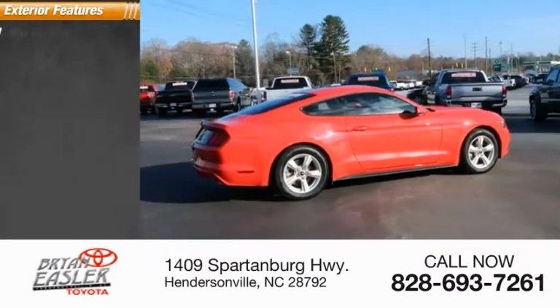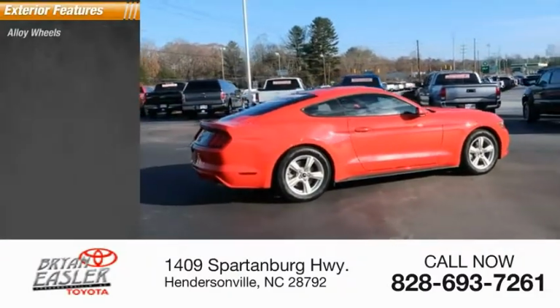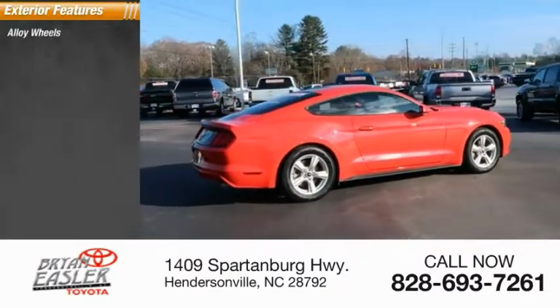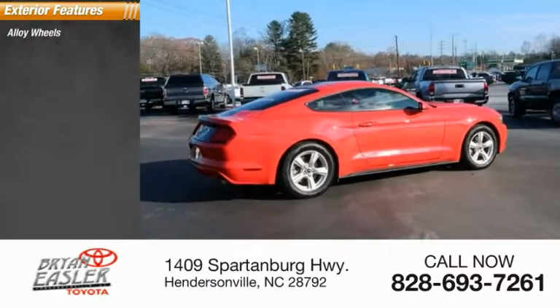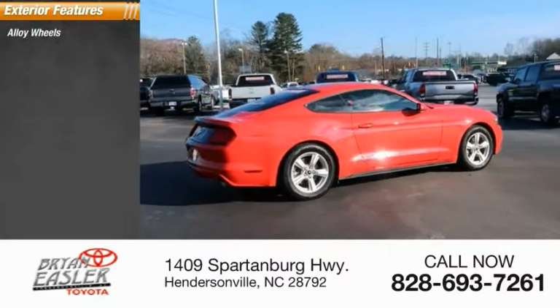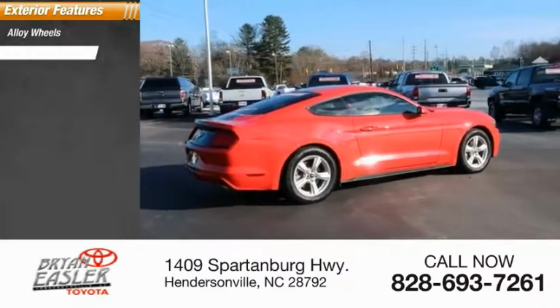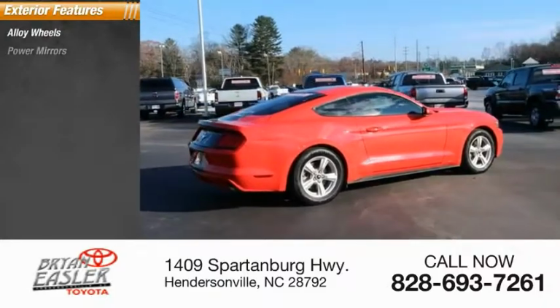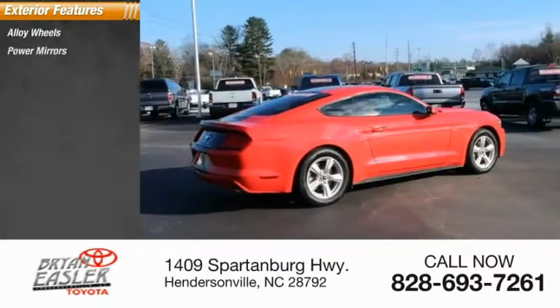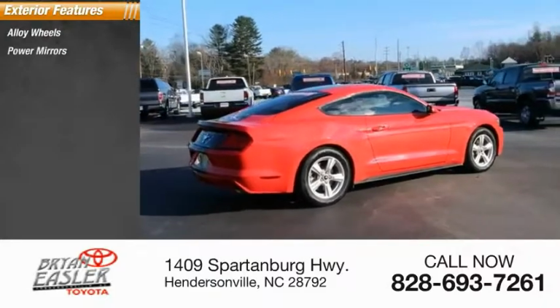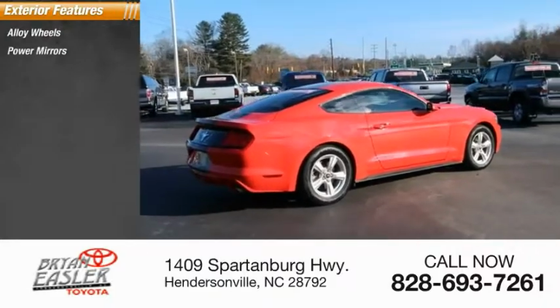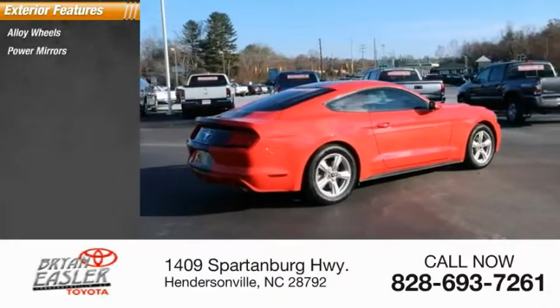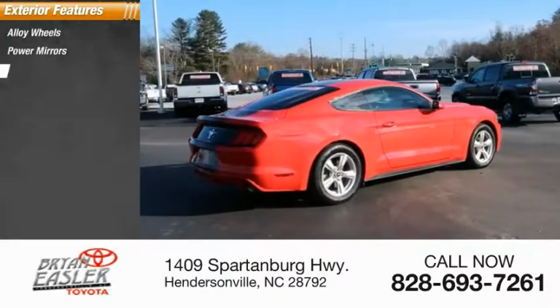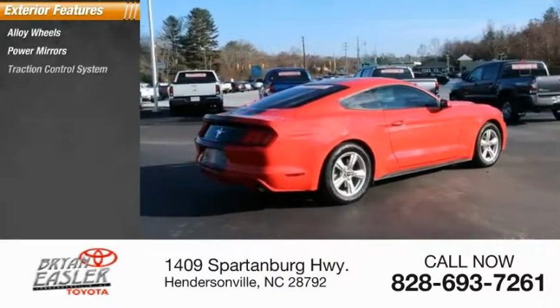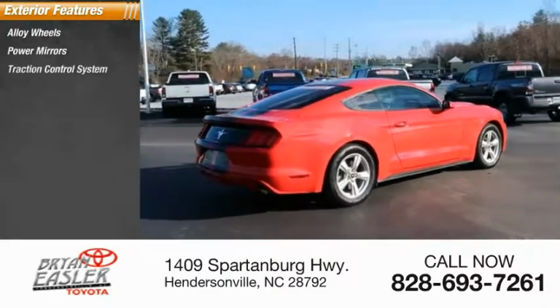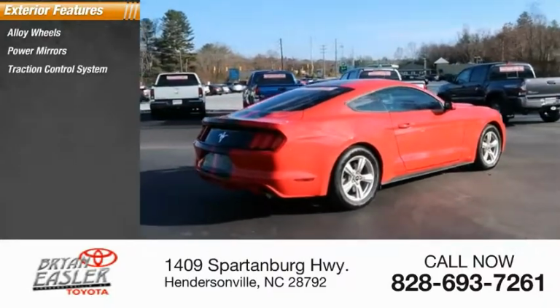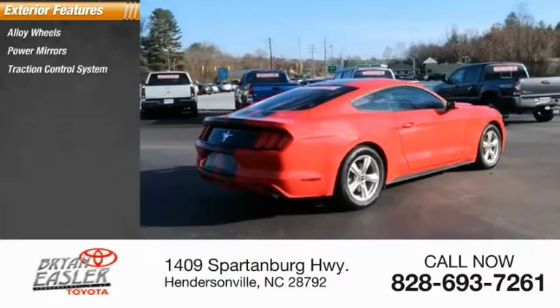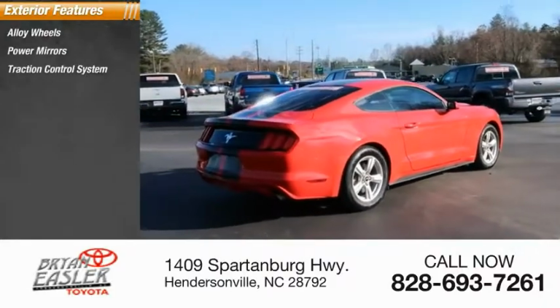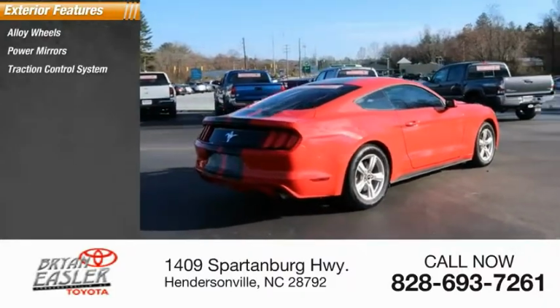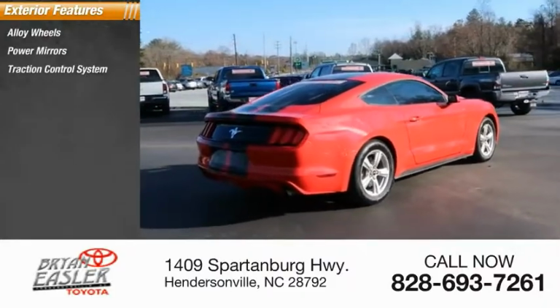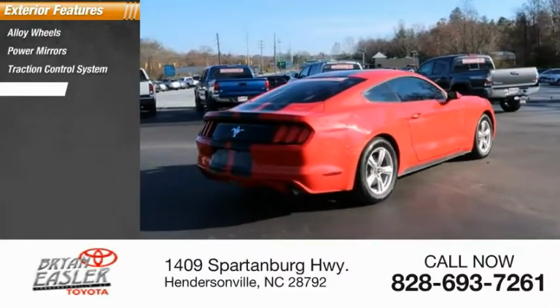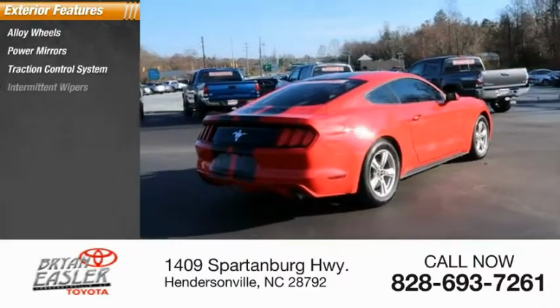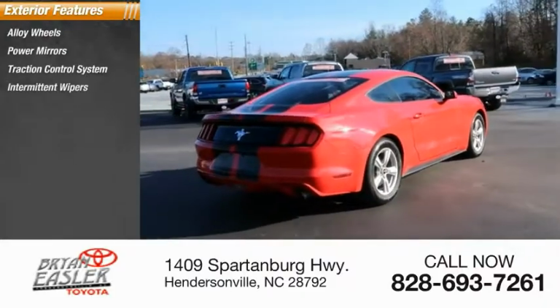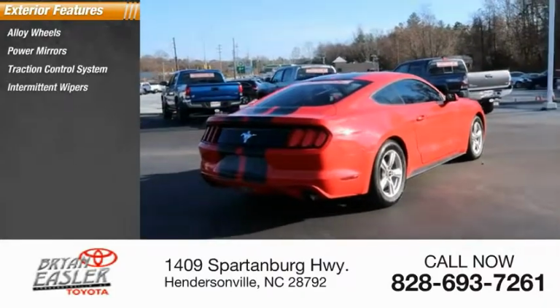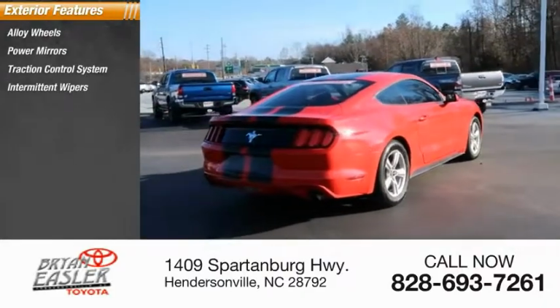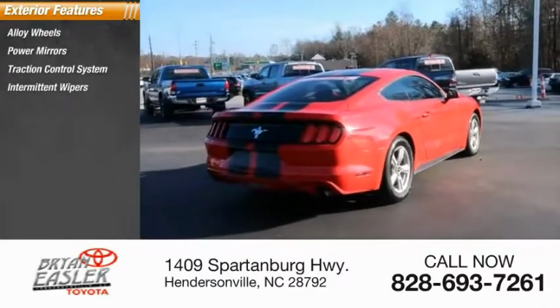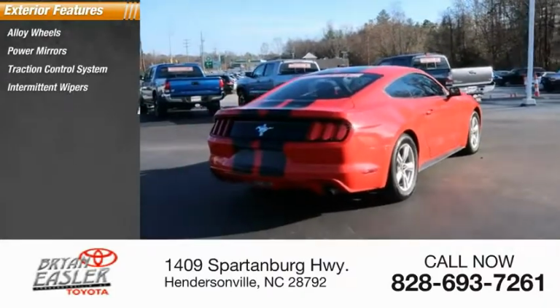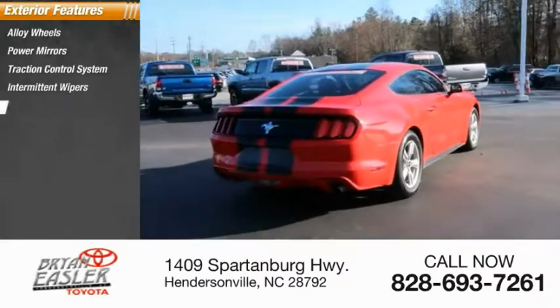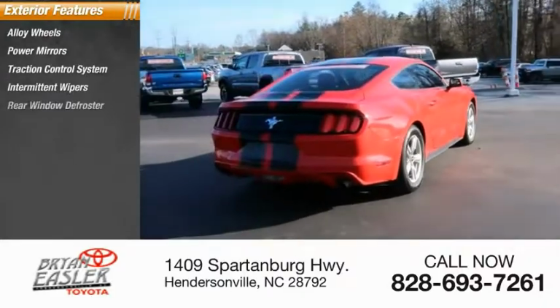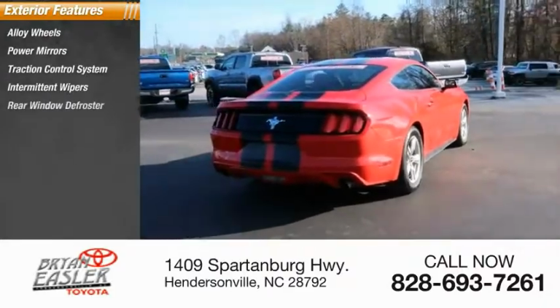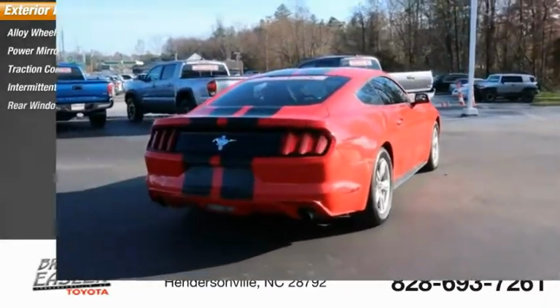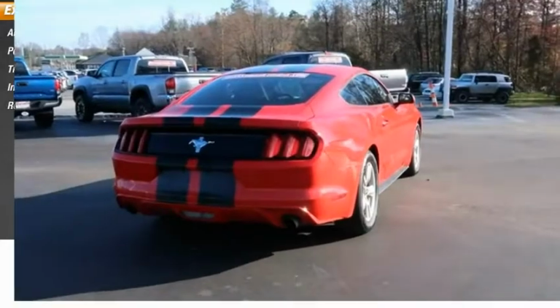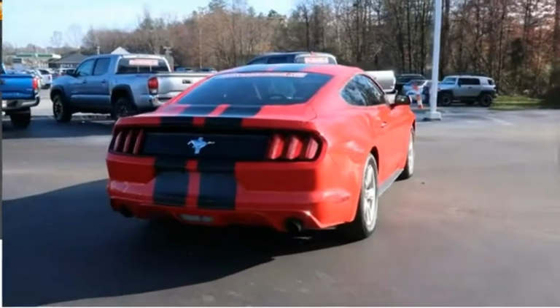Alloy wheels, power mirrors, traction control system, intermittent wipers, rear window defroster.